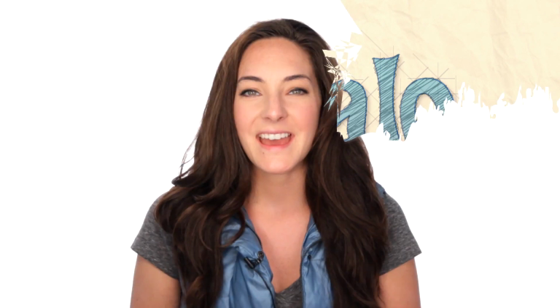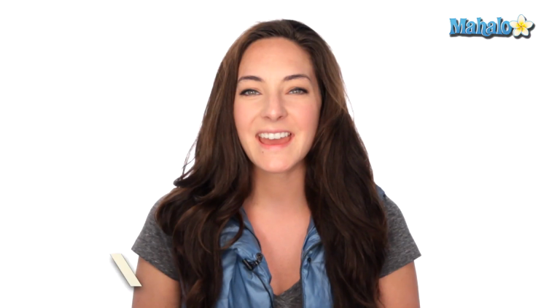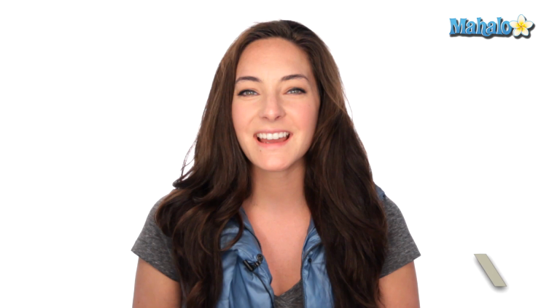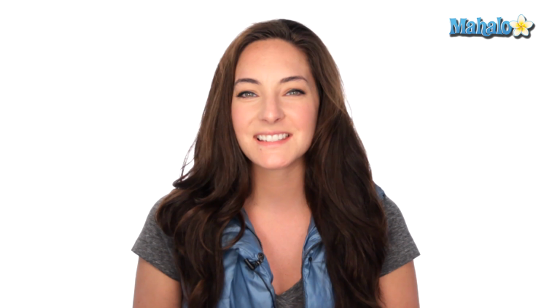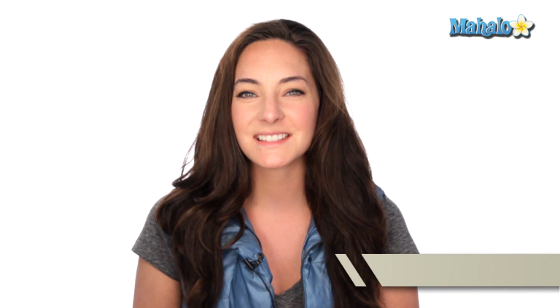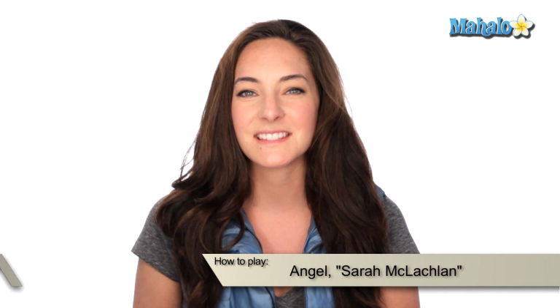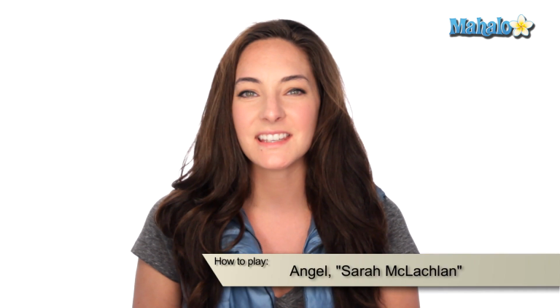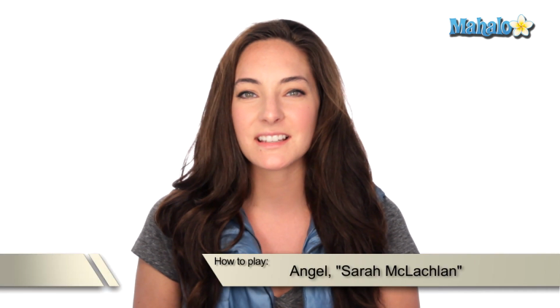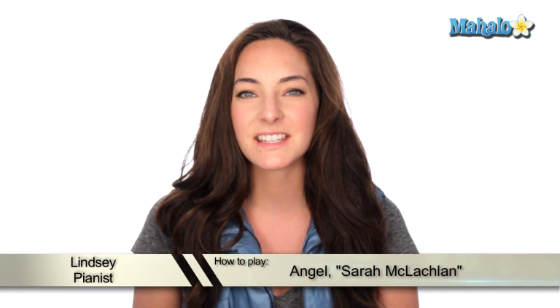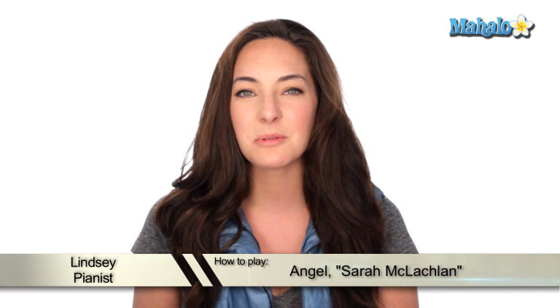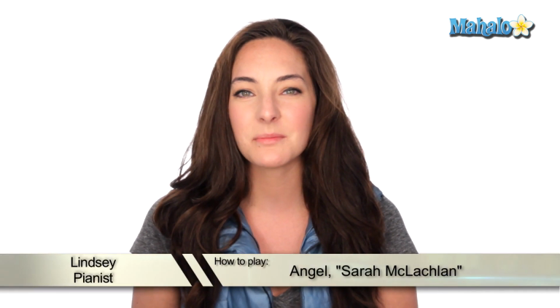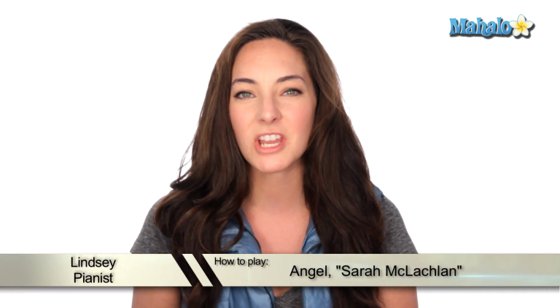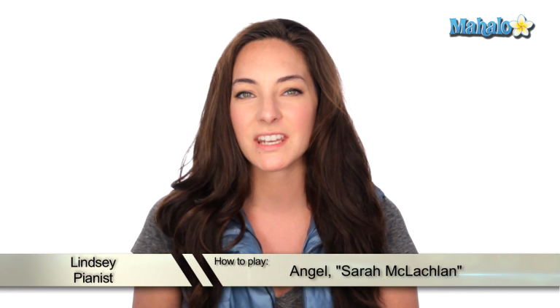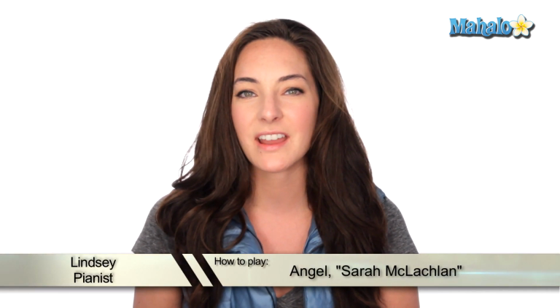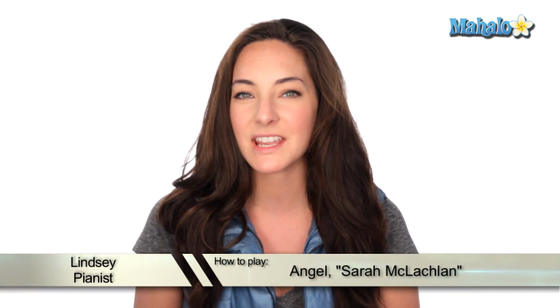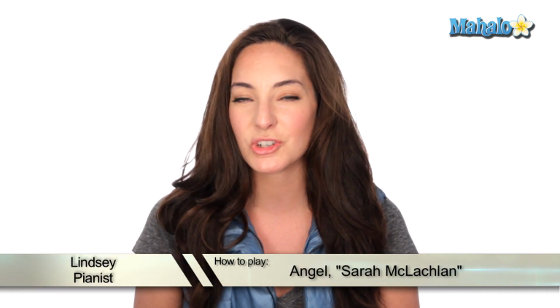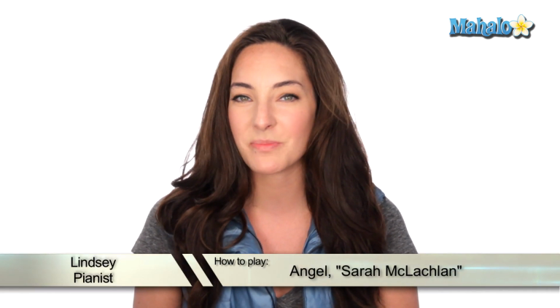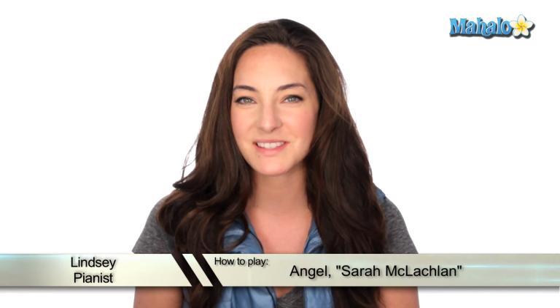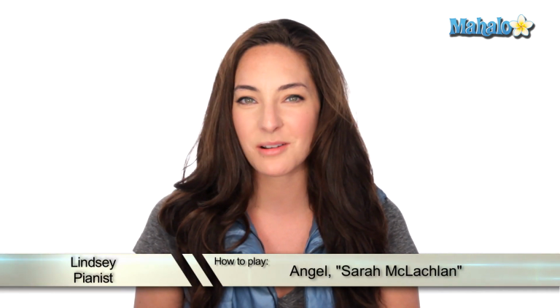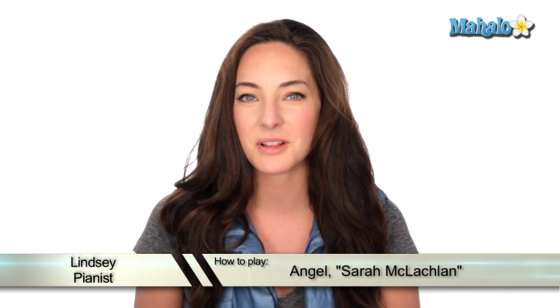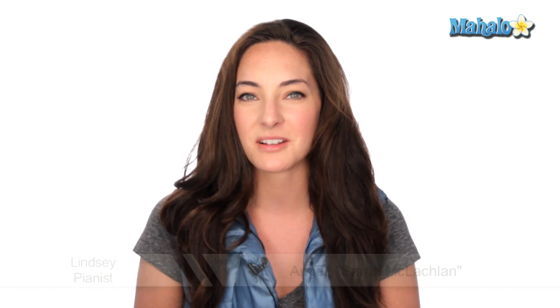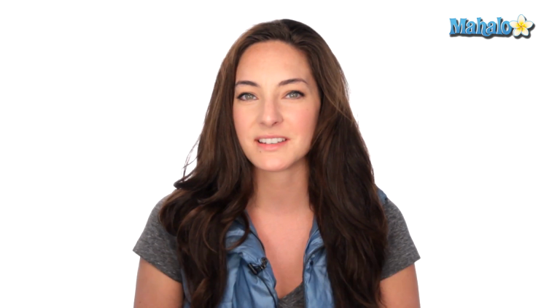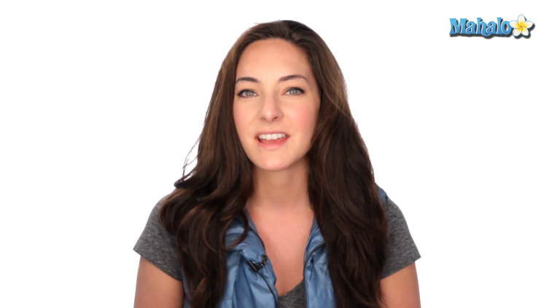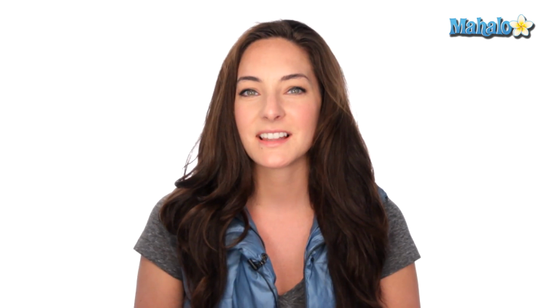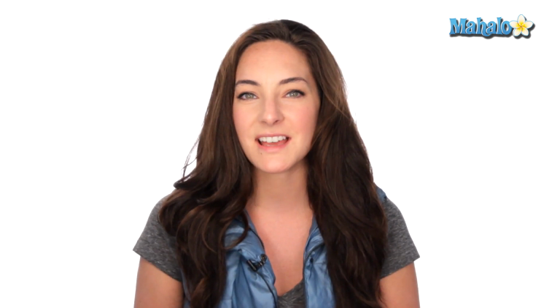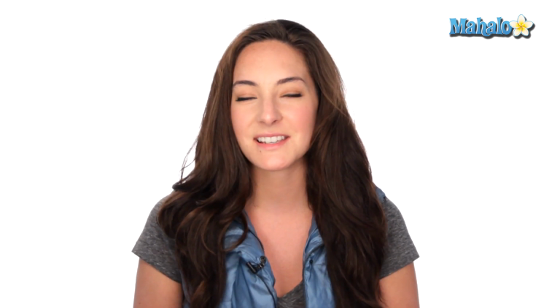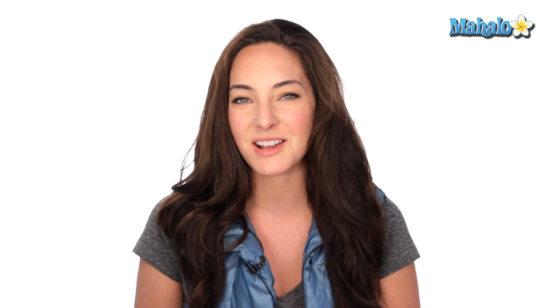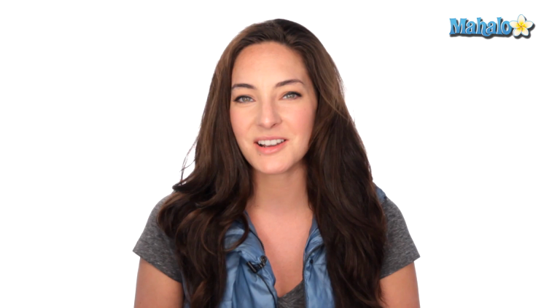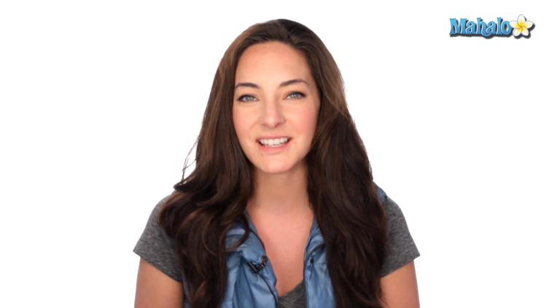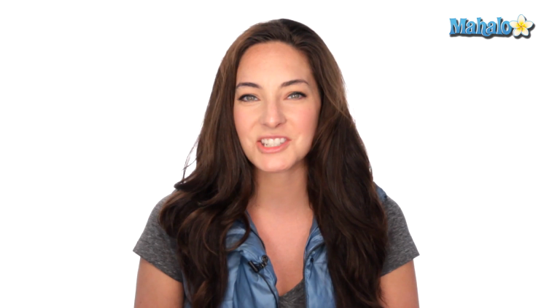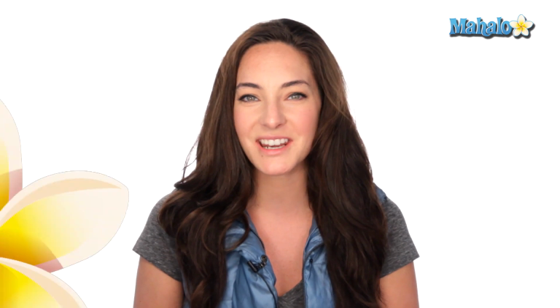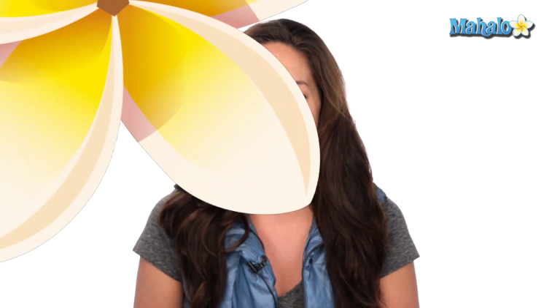Hey guys, it's Lindsay. Today we're going to be checking out Angel by Sarah McLaughlin. Classic song, let's check it out.